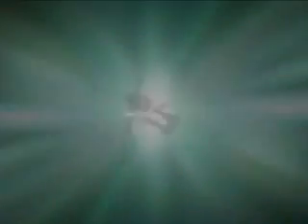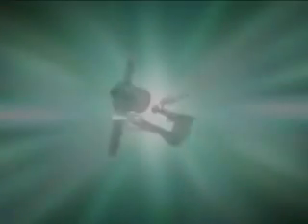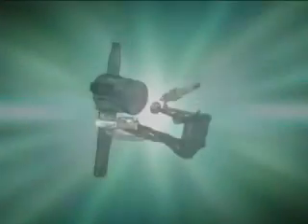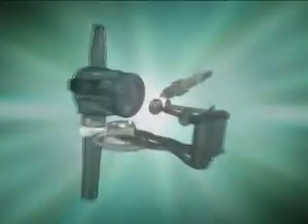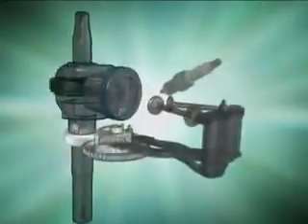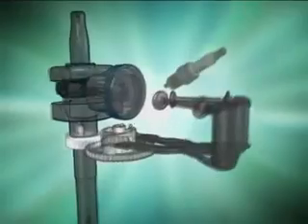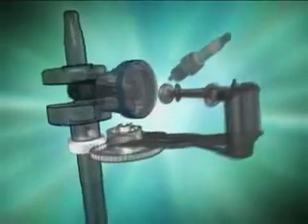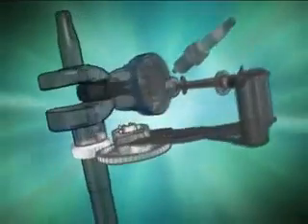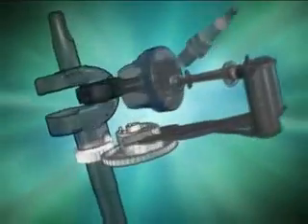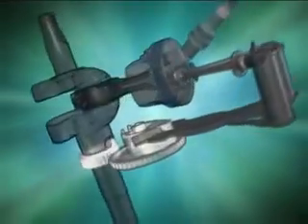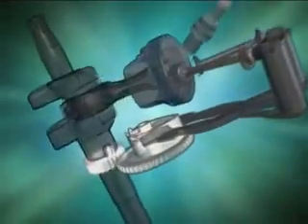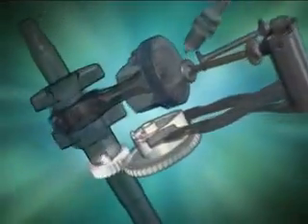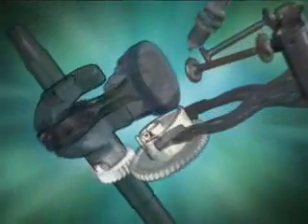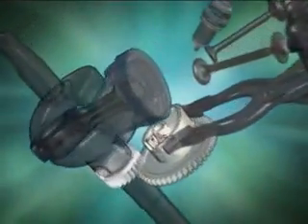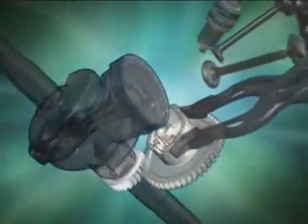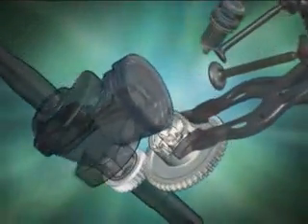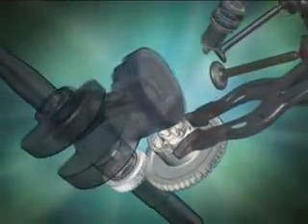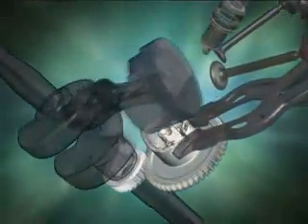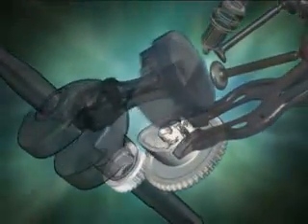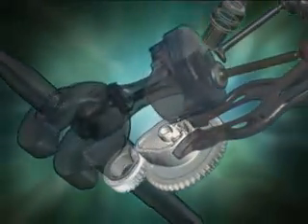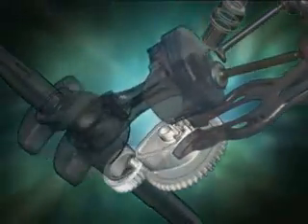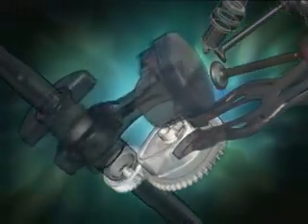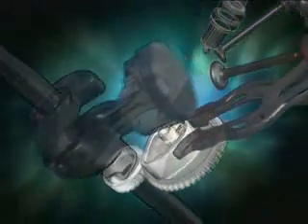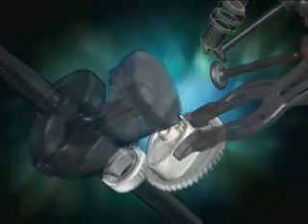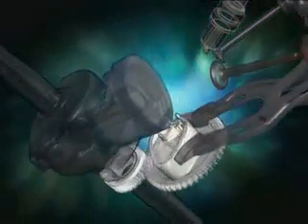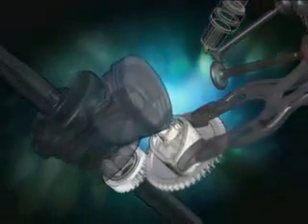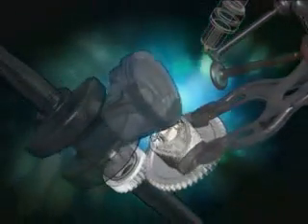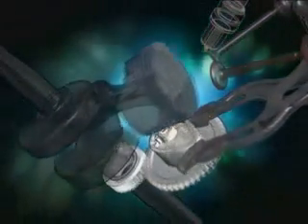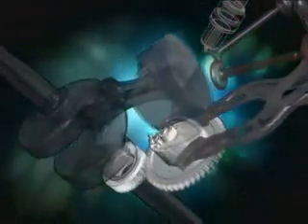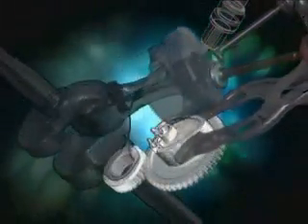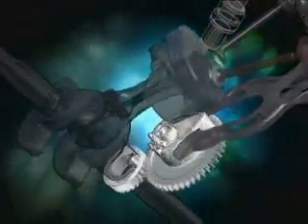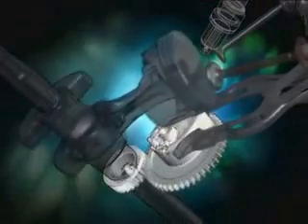Coupled with the even motion of the DOV lever valve train system, the result is a smoother running engine.